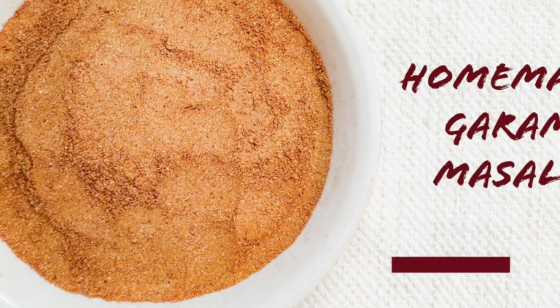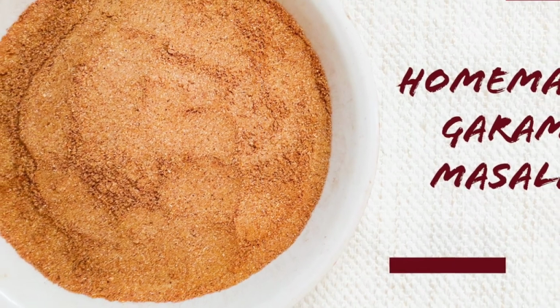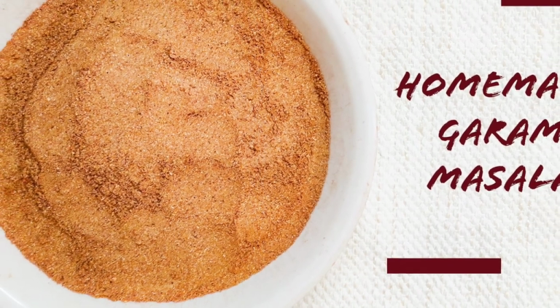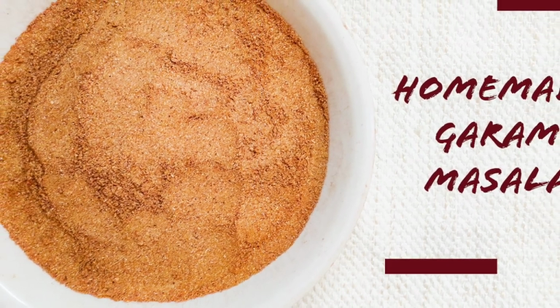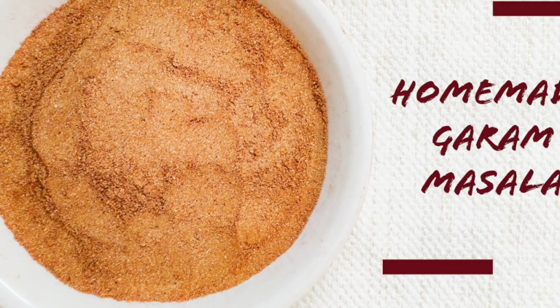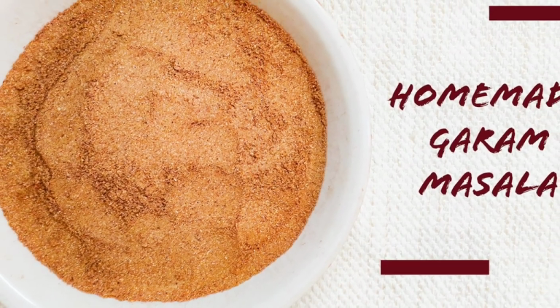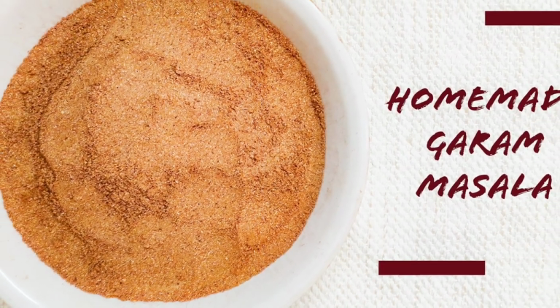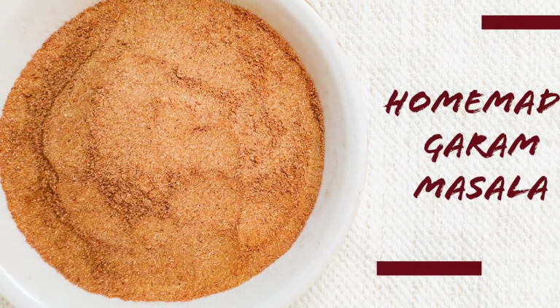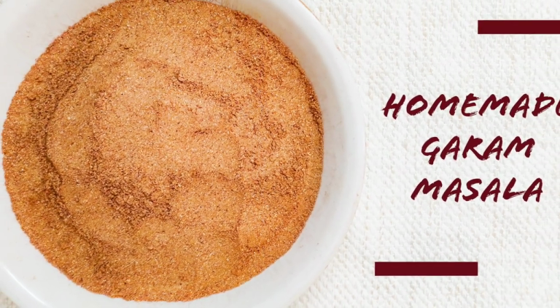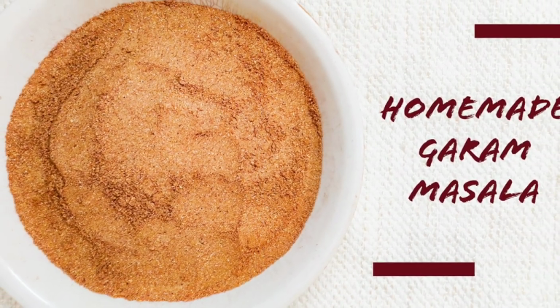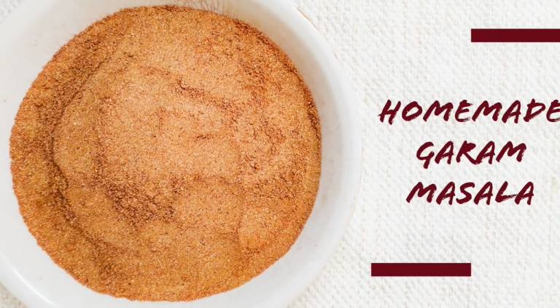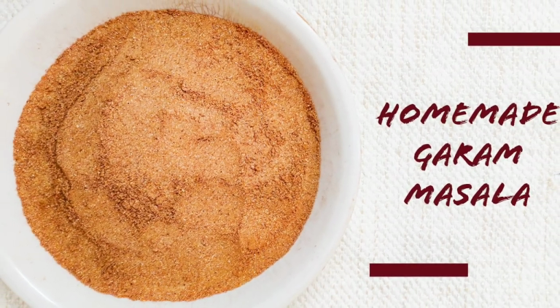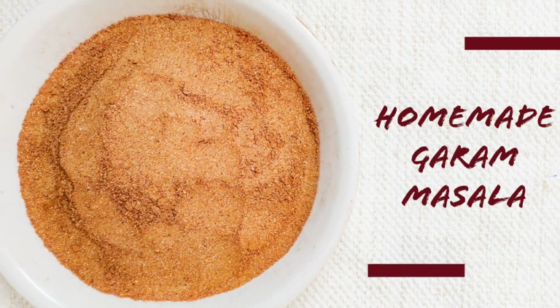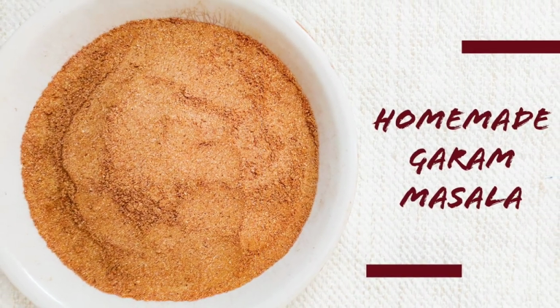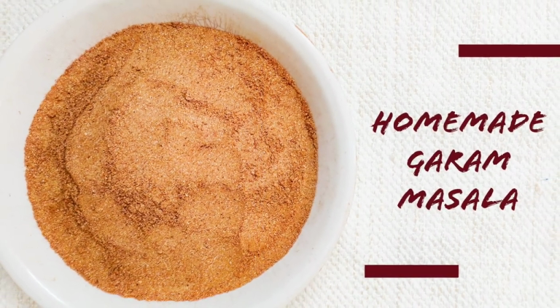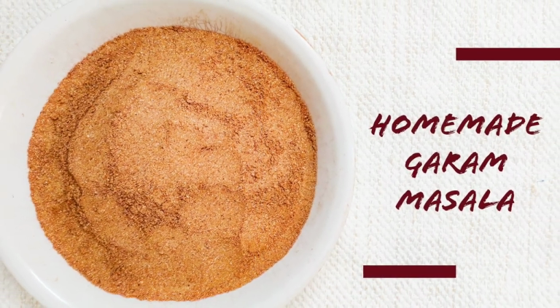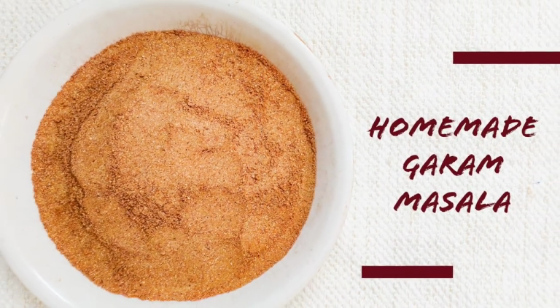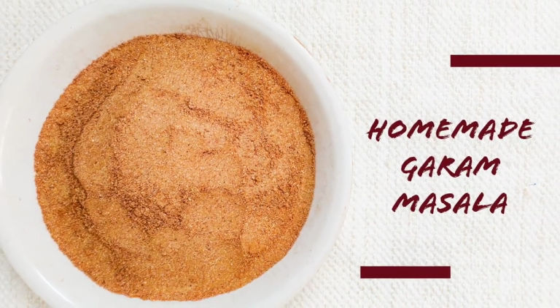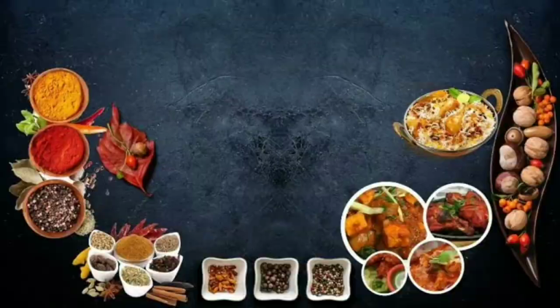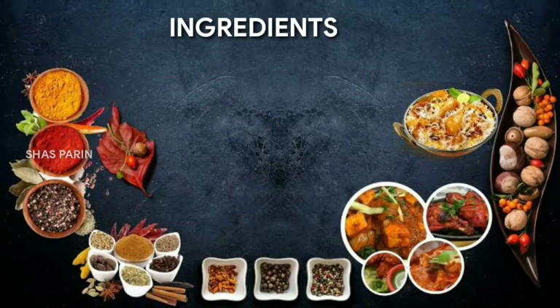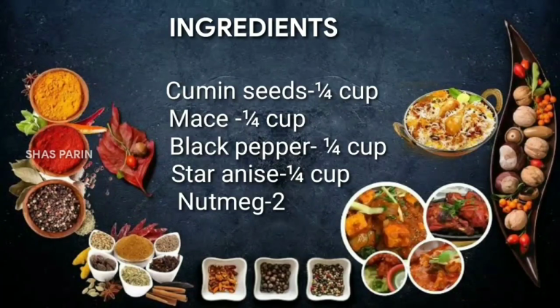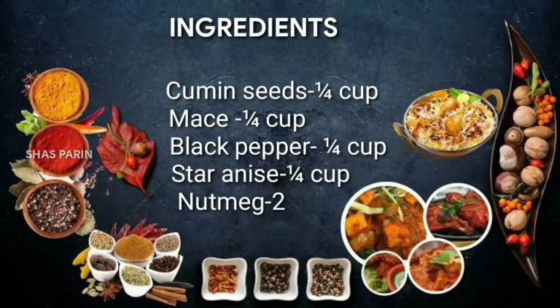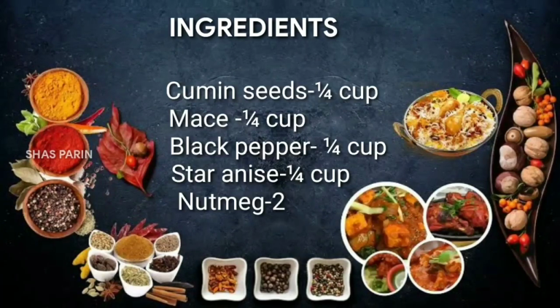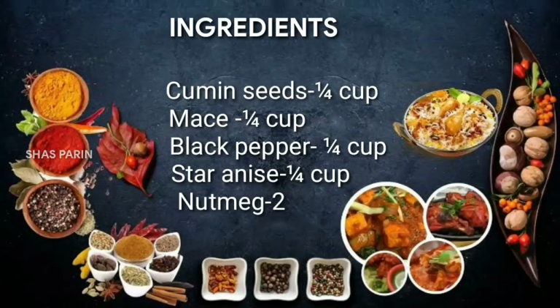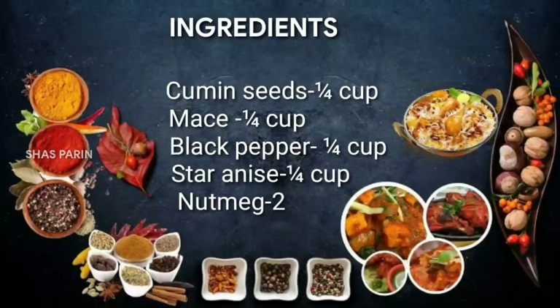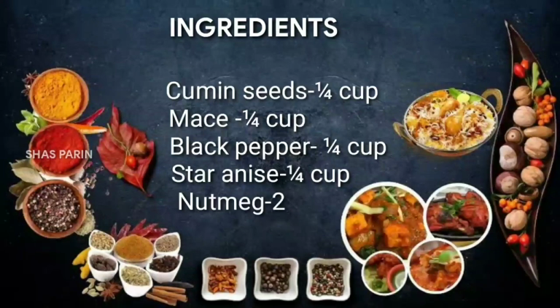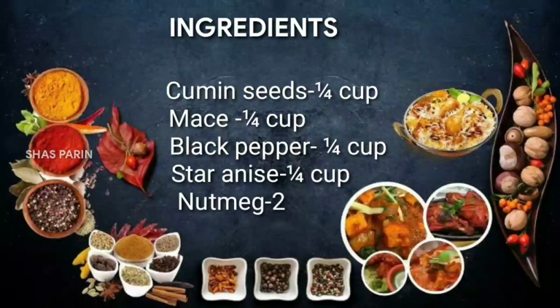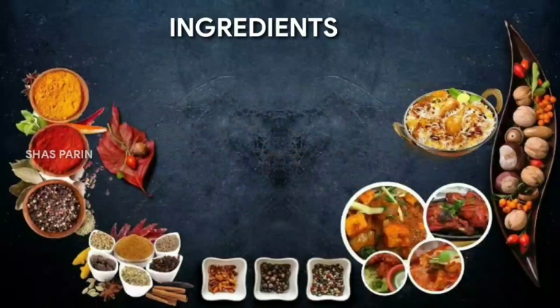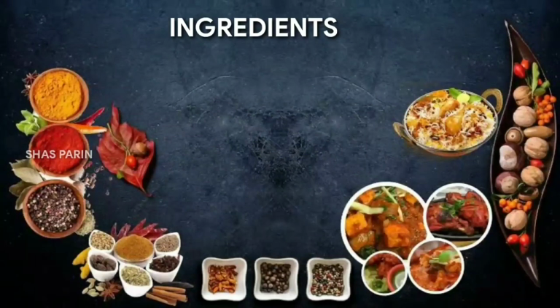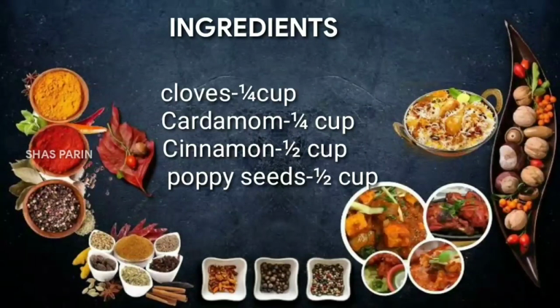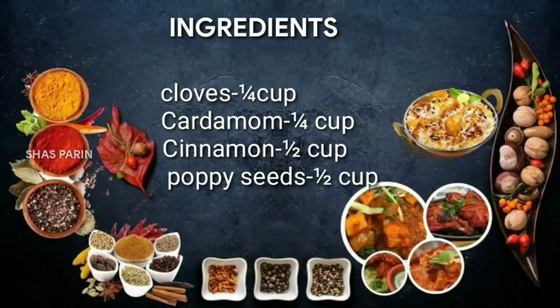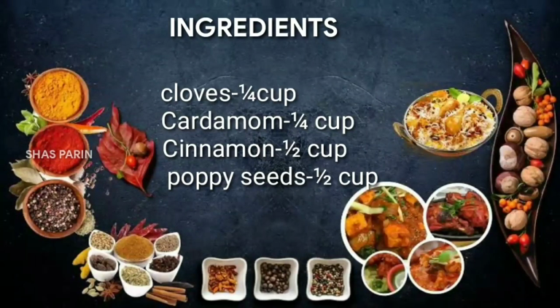Hello, welcome to Shasparin. This day, homemade garam masala. Now, we have the ingredients.